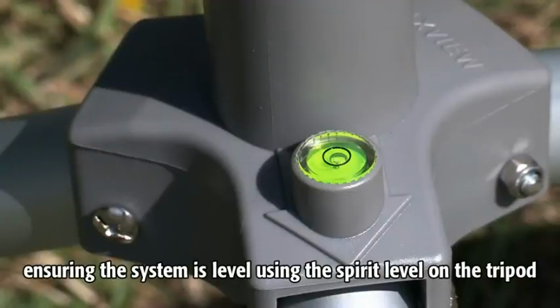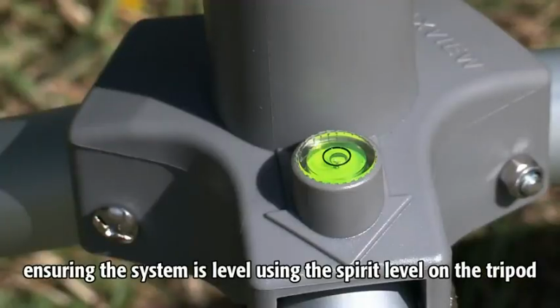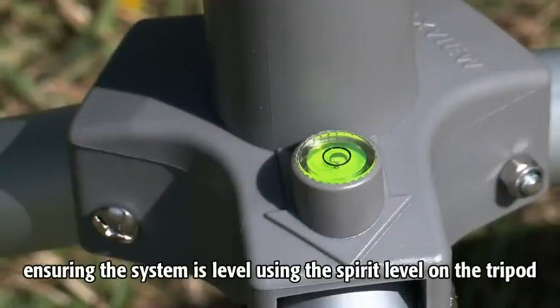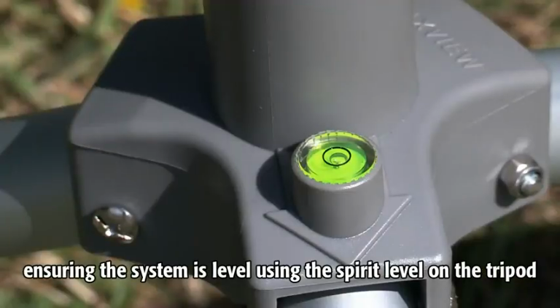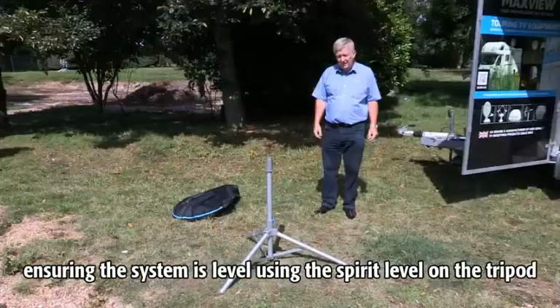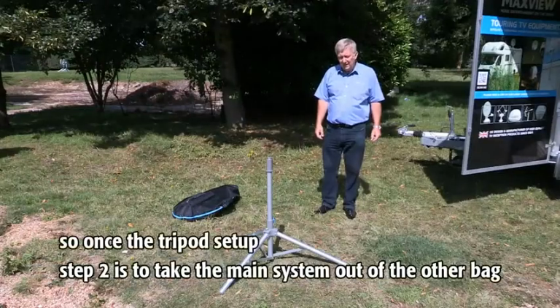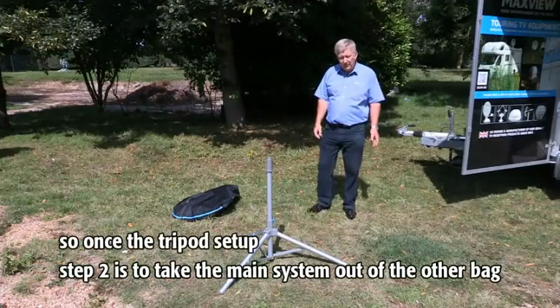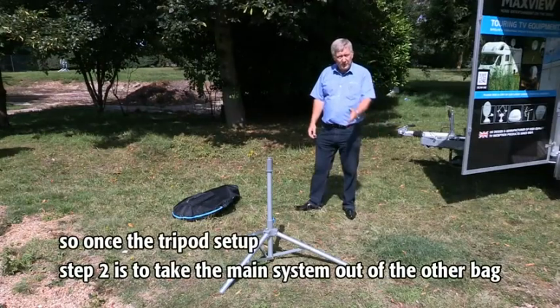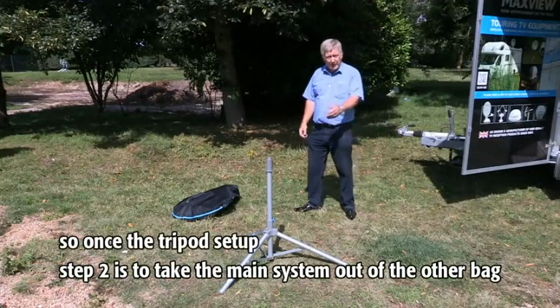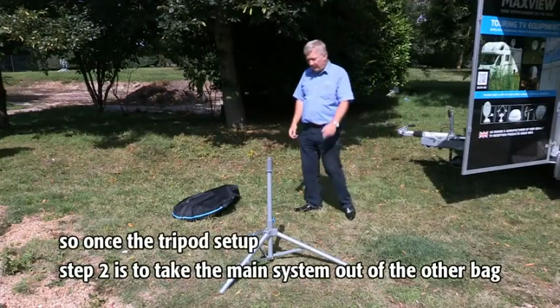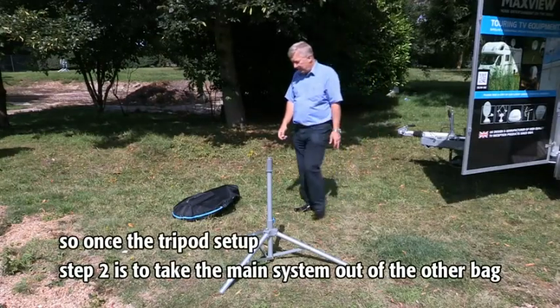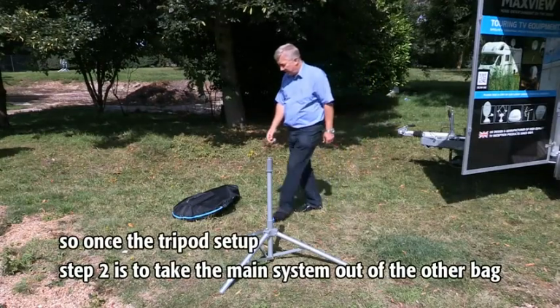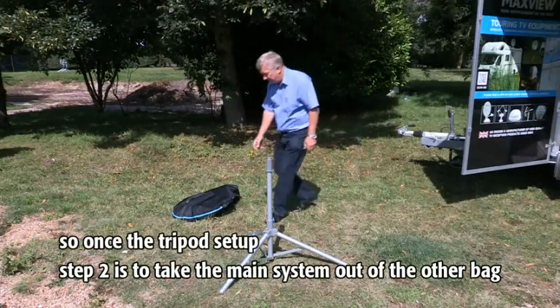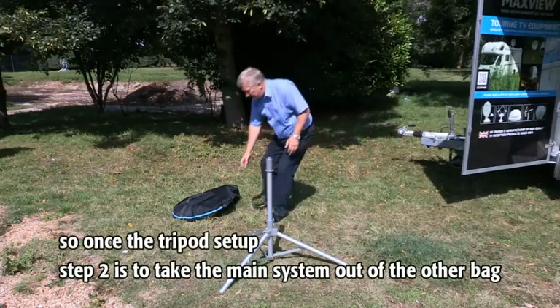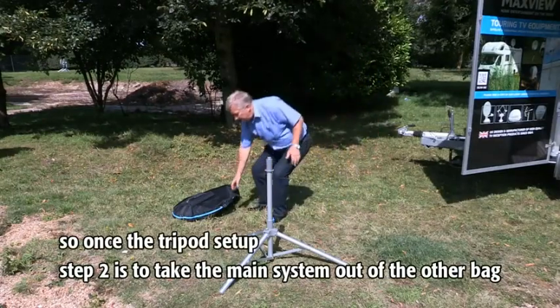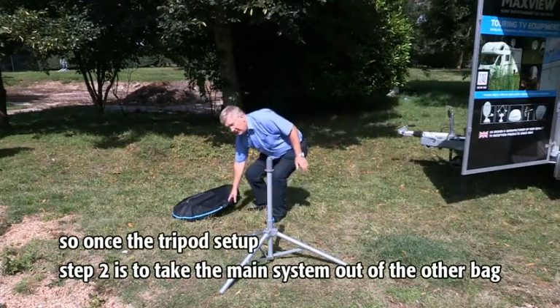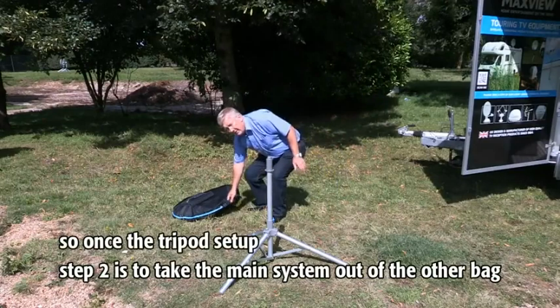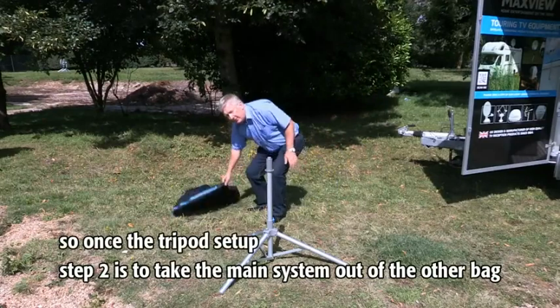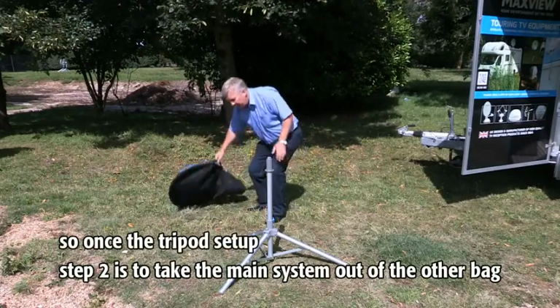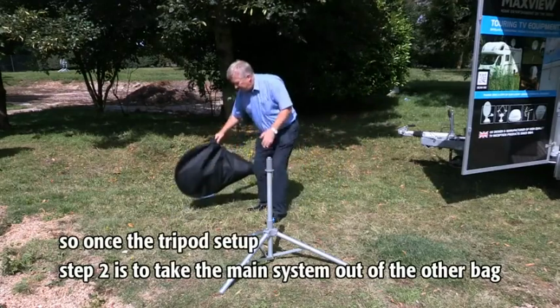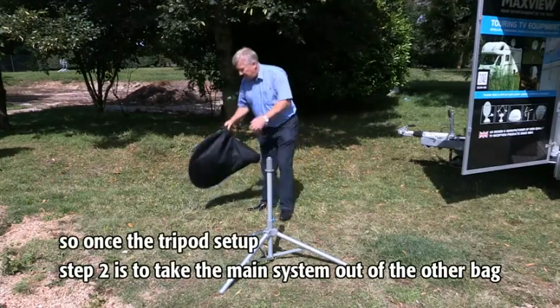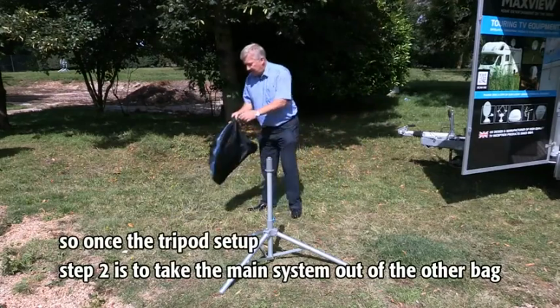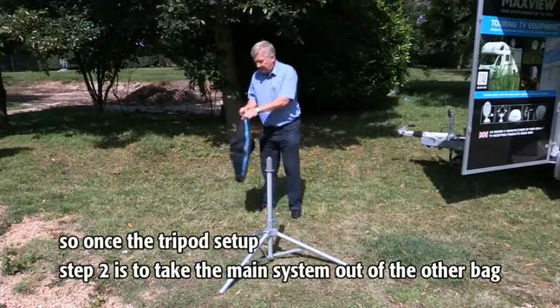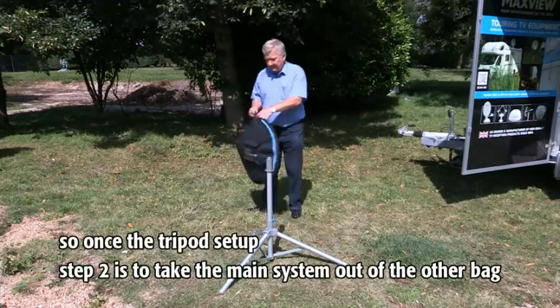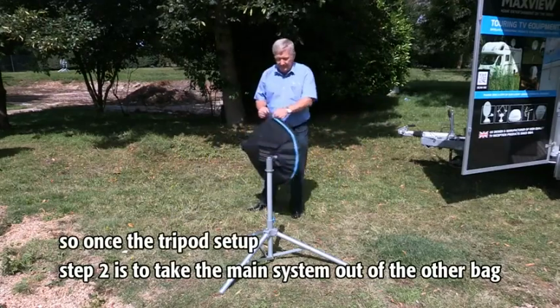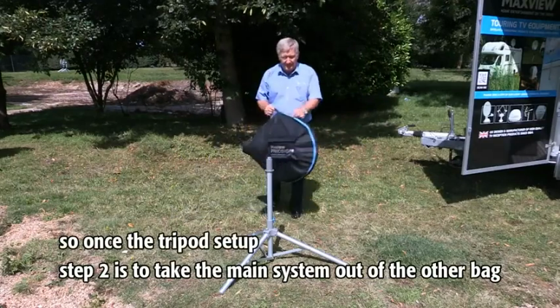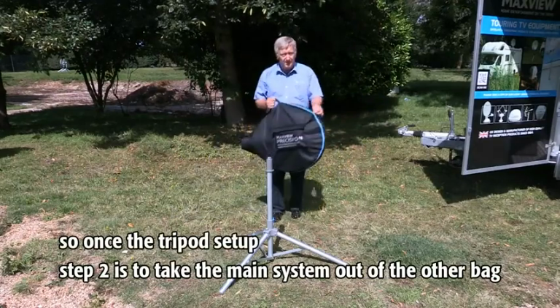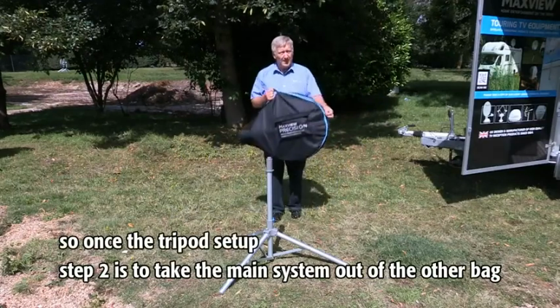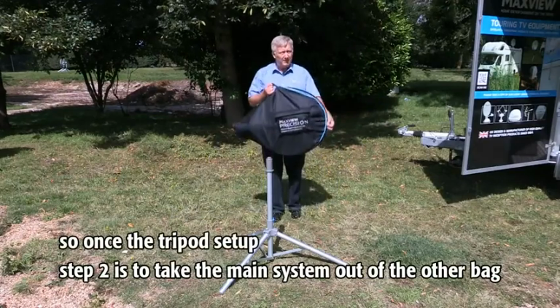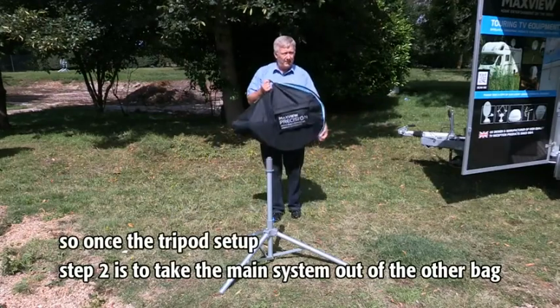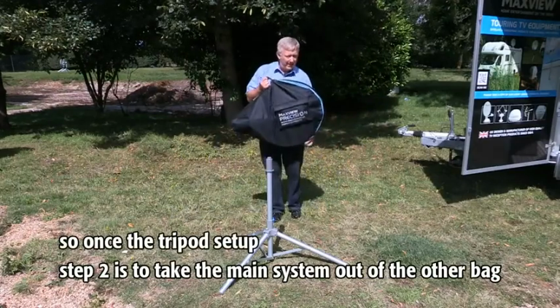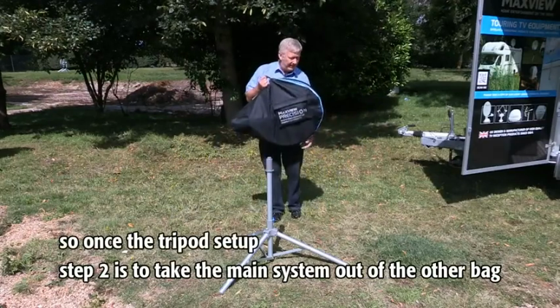Ensure that the system is level using the spirit level on the tripod. Once the tripod is set up, step two is to take the main system out of the other bag.